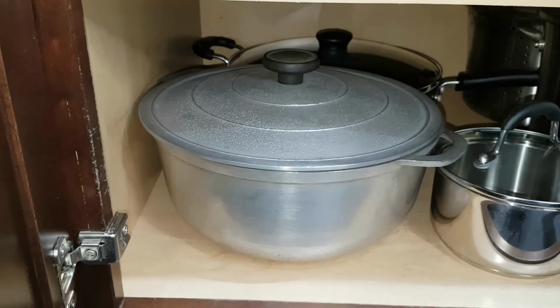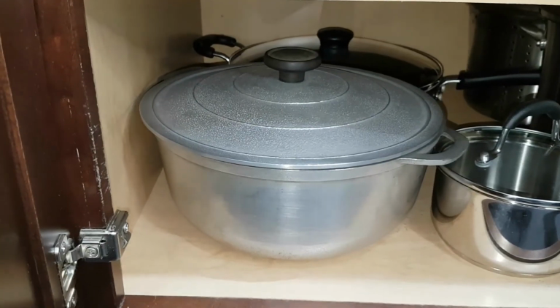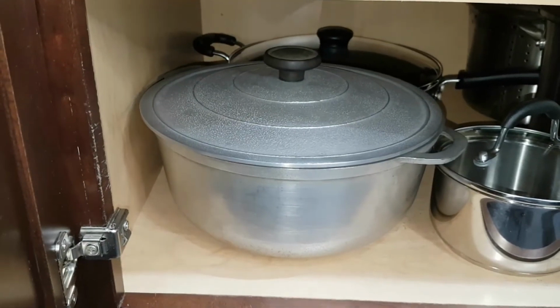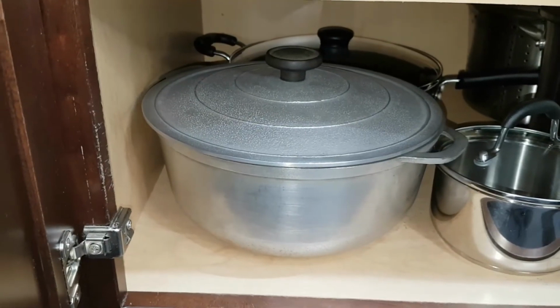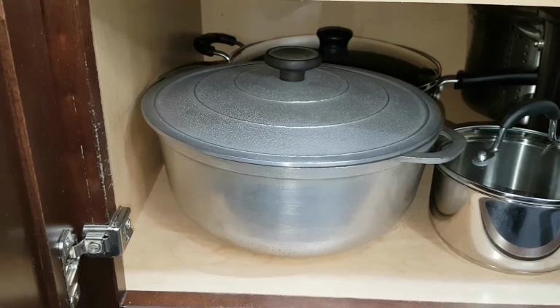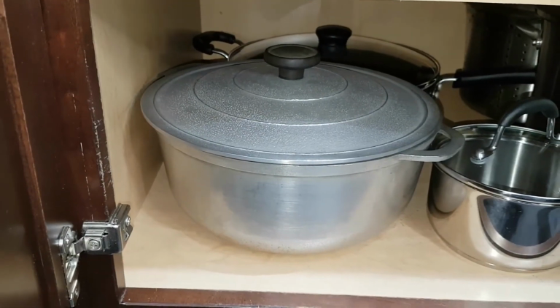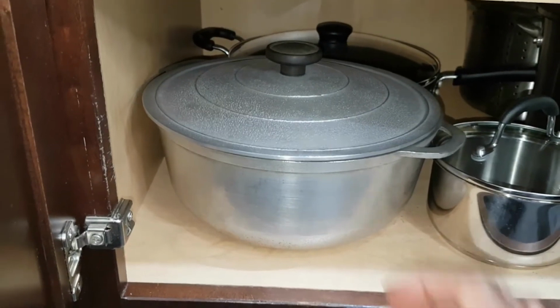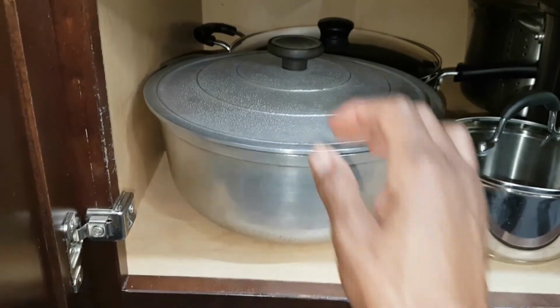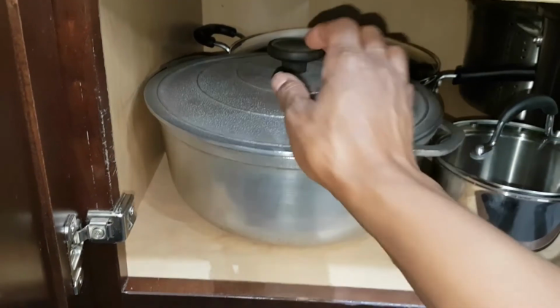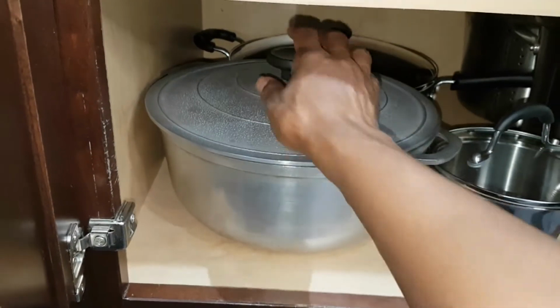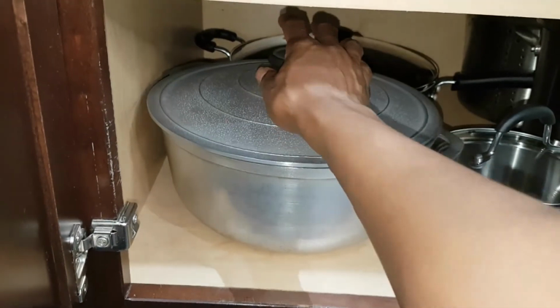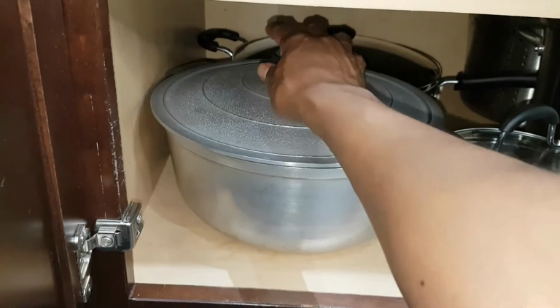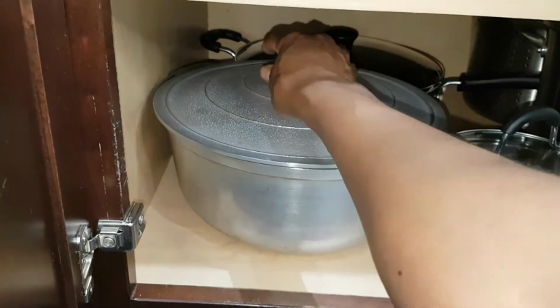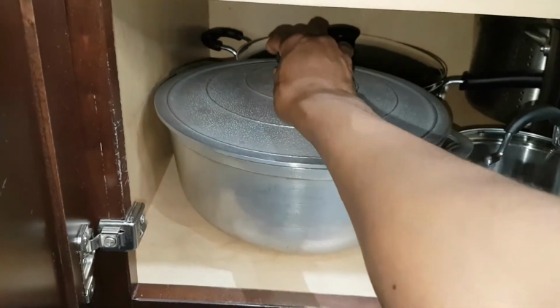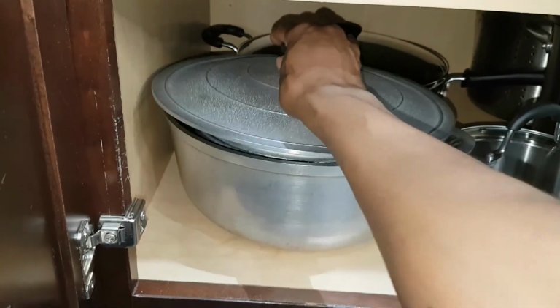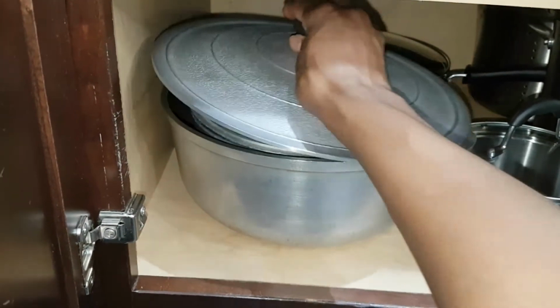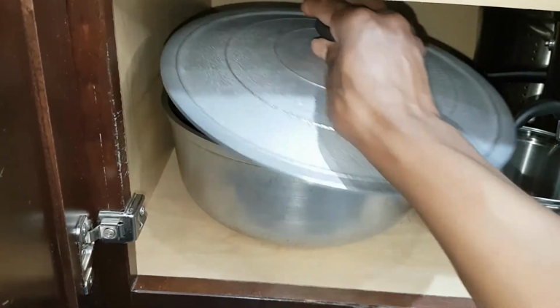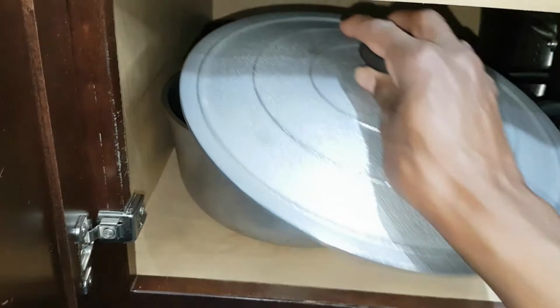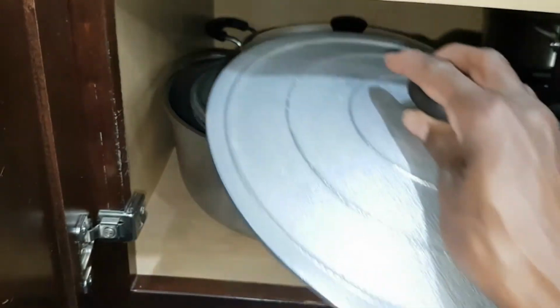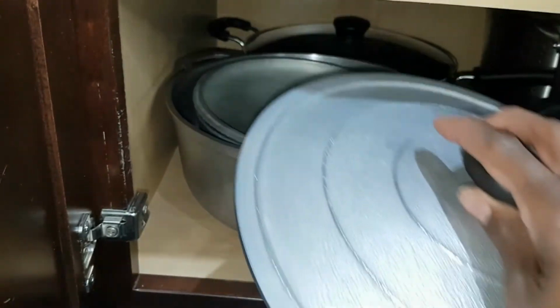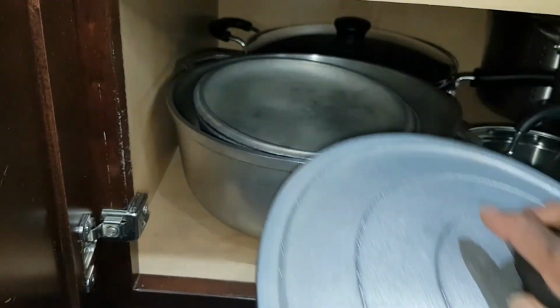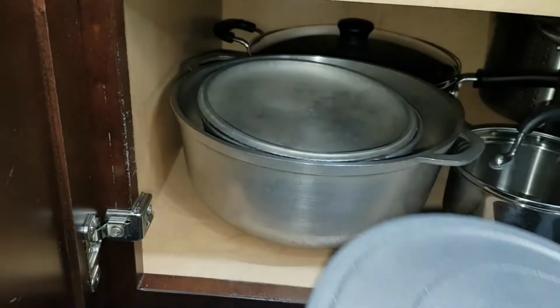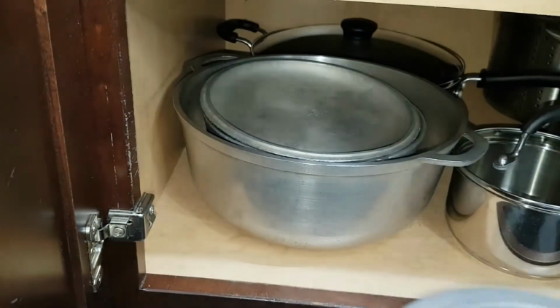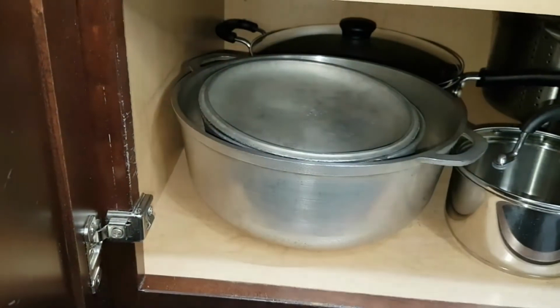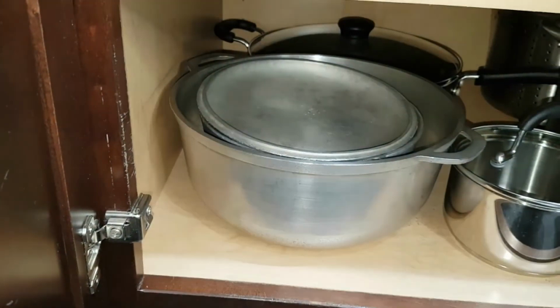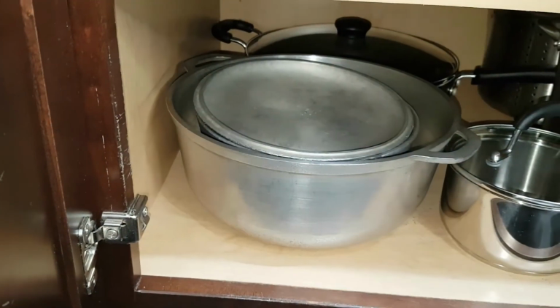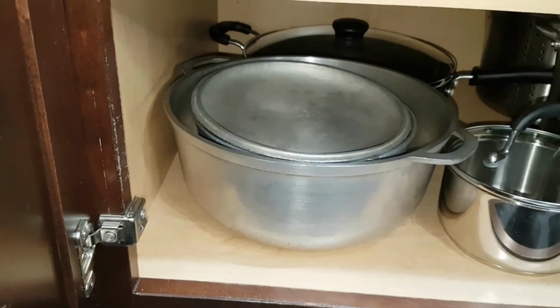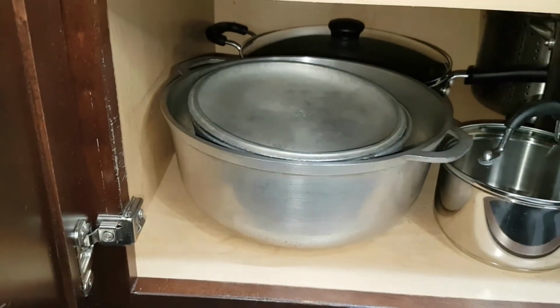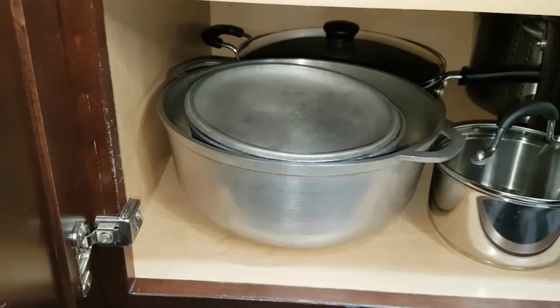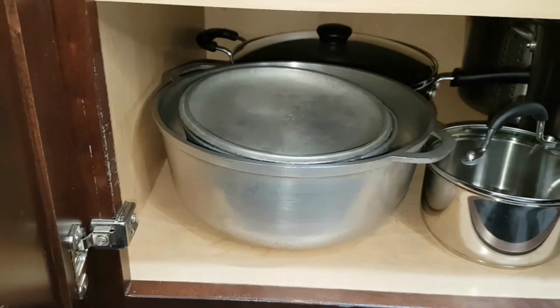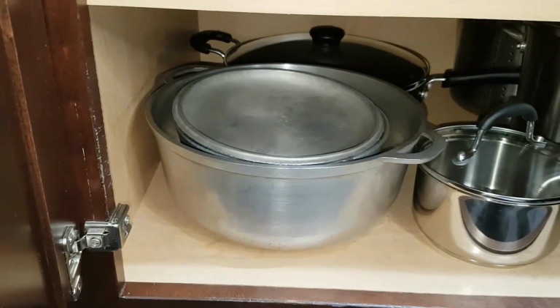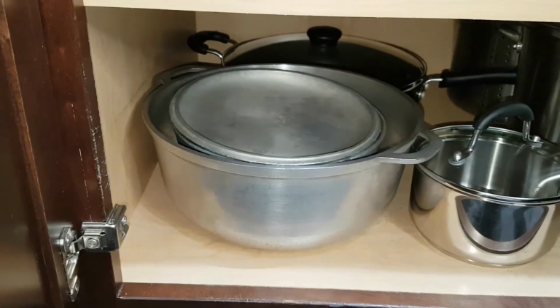Nesting your pots can also help you save some space.